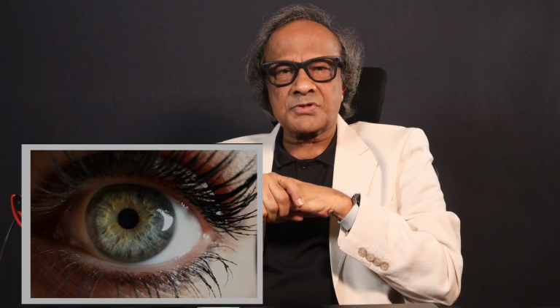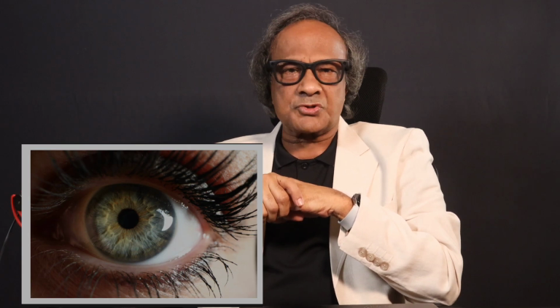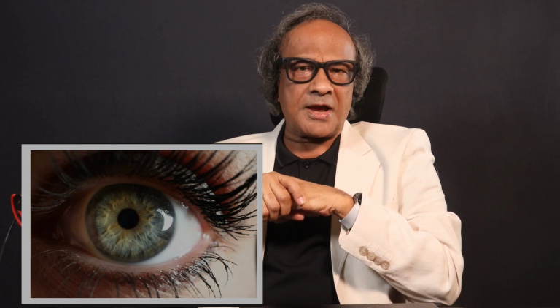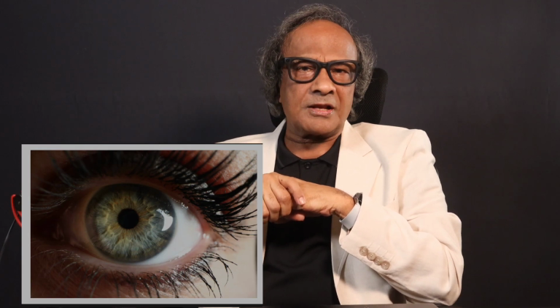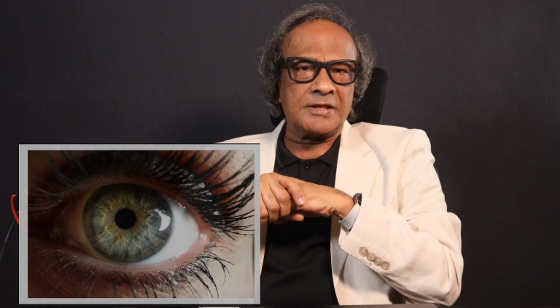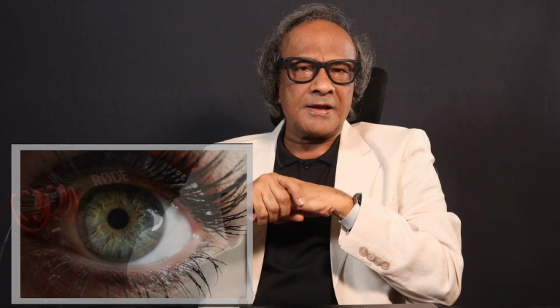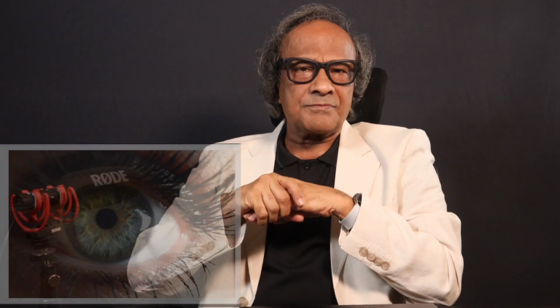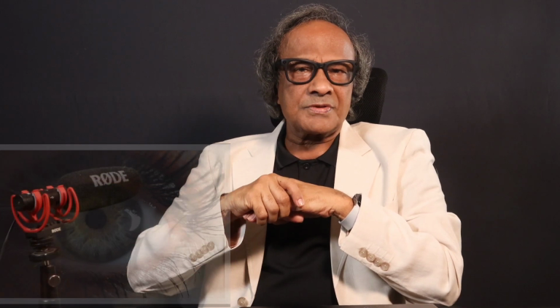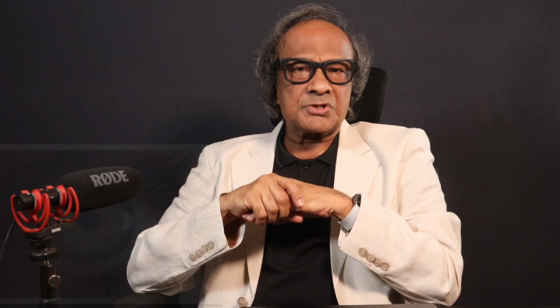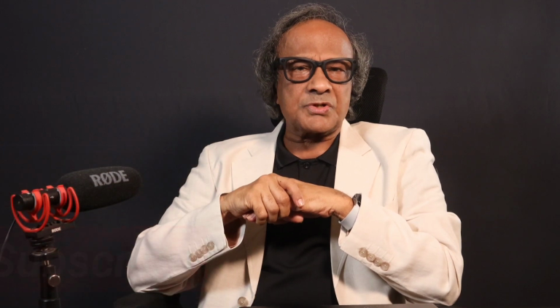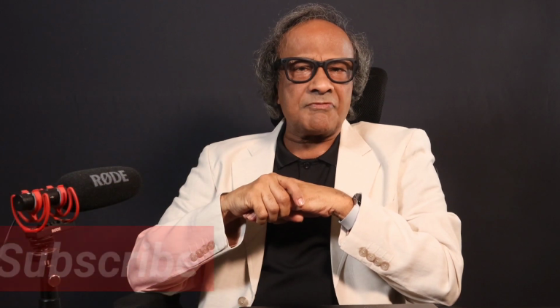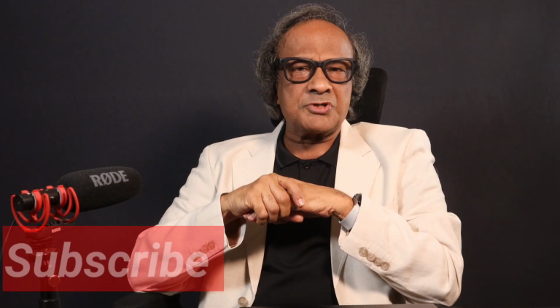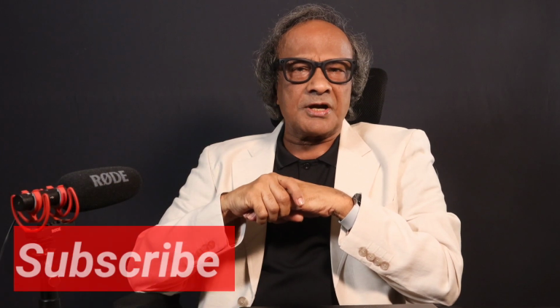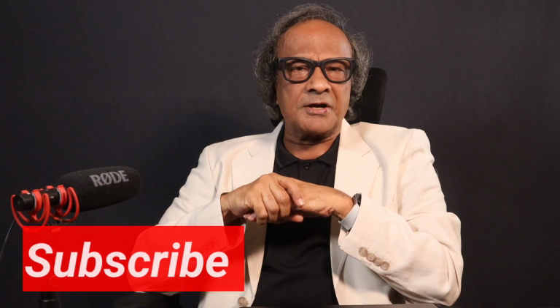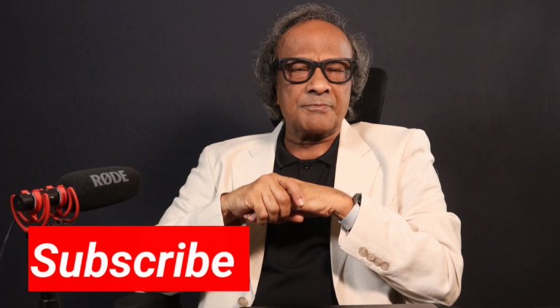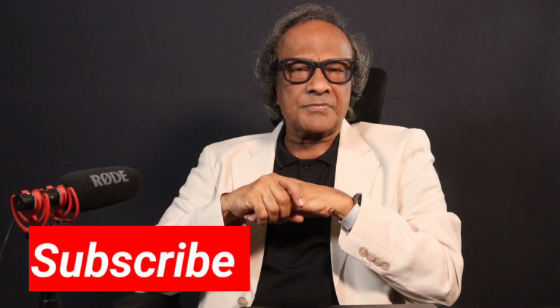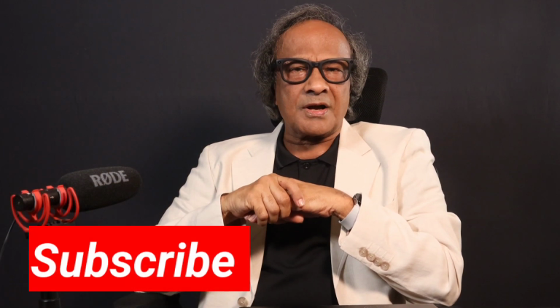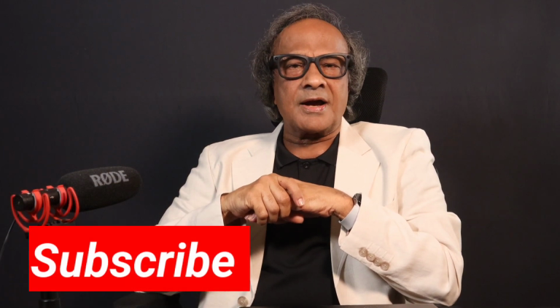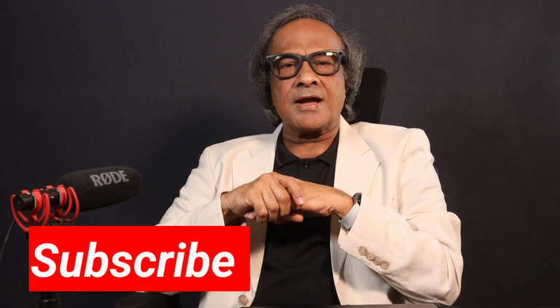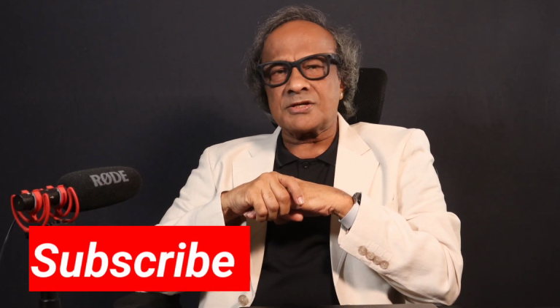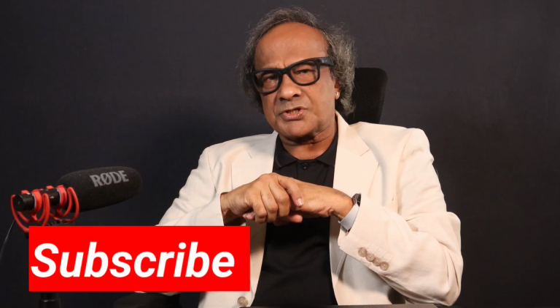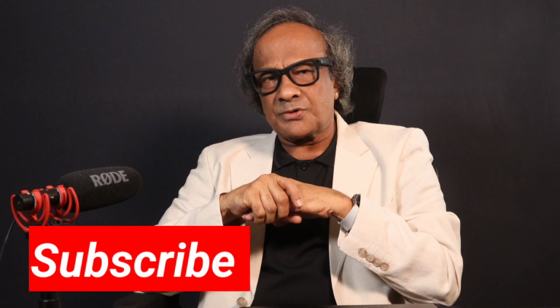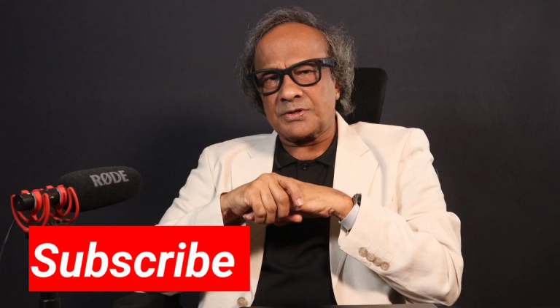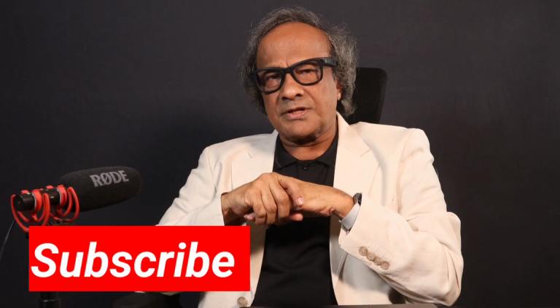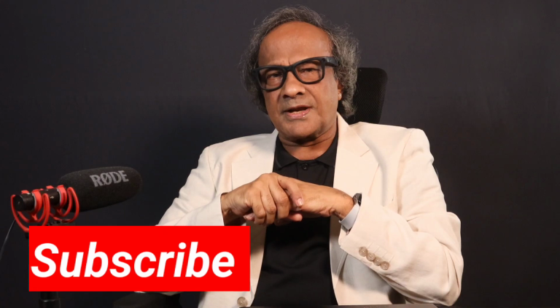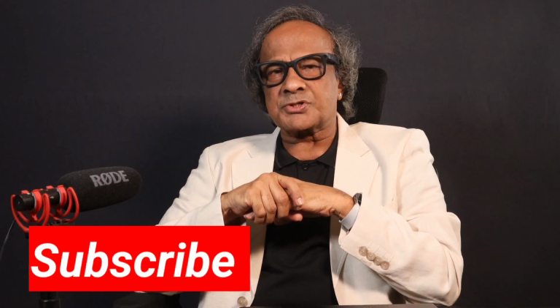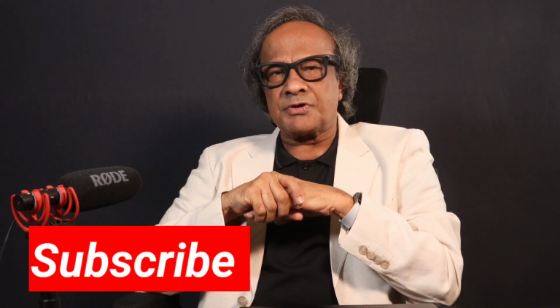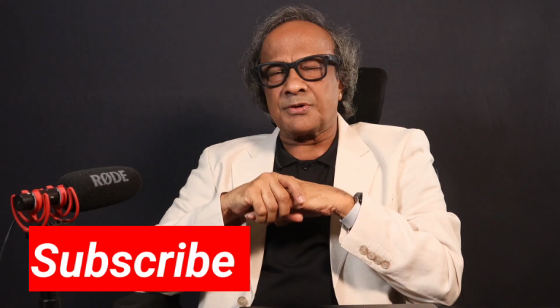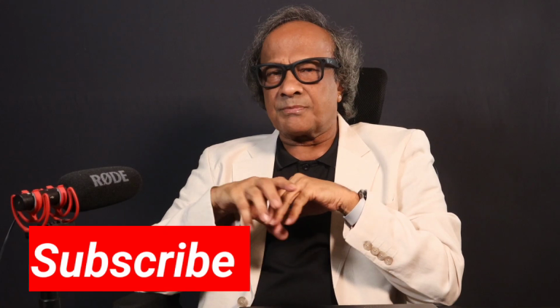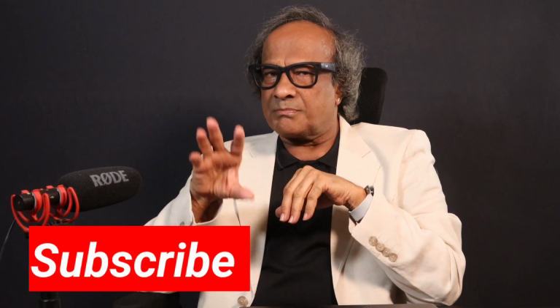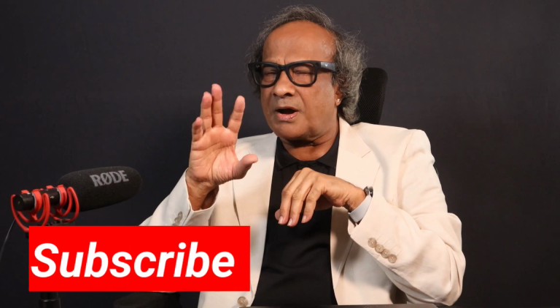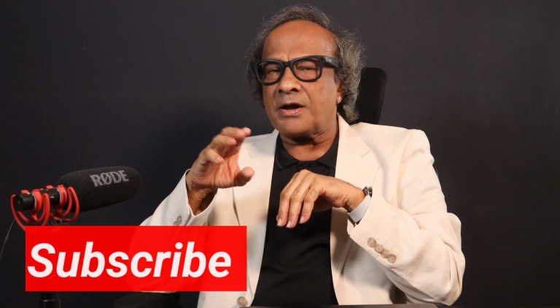Stay healthy, stay vigilant, and I will see you in the next video. Bye.